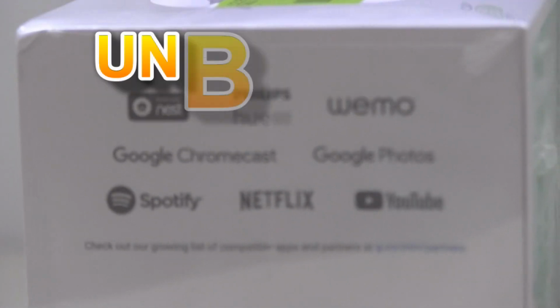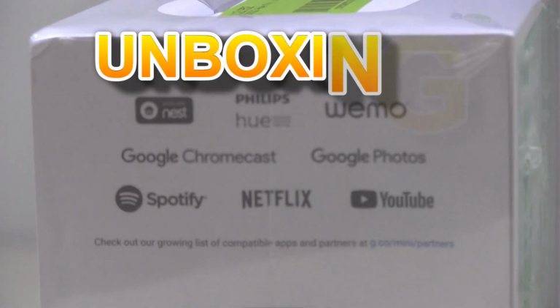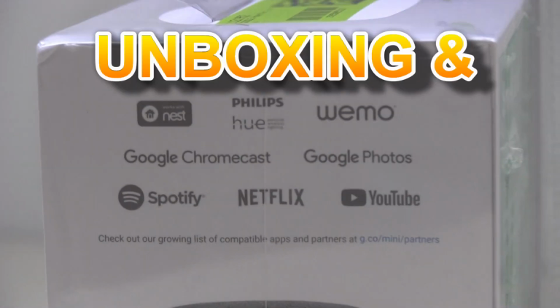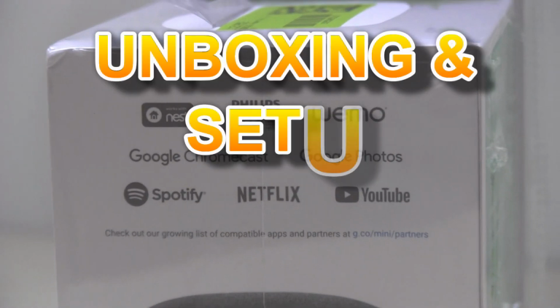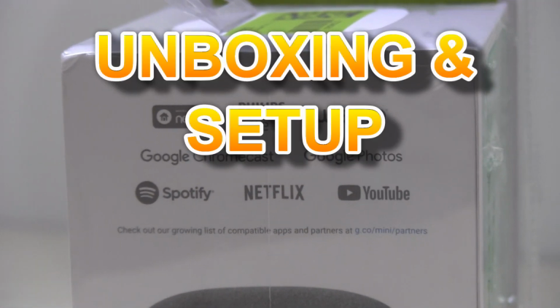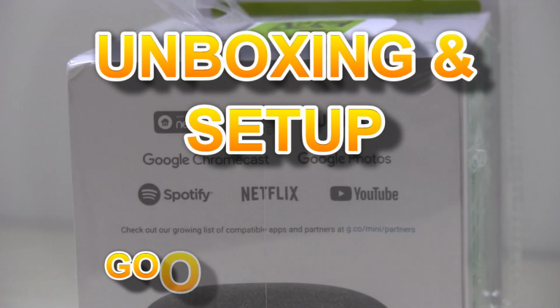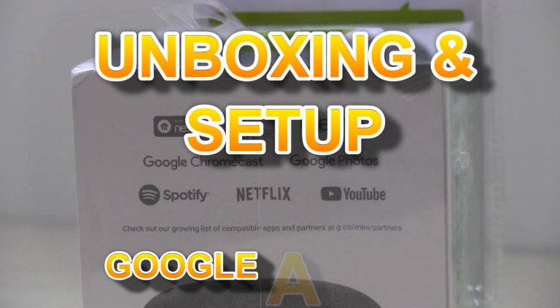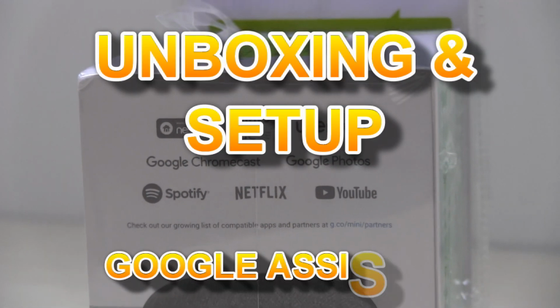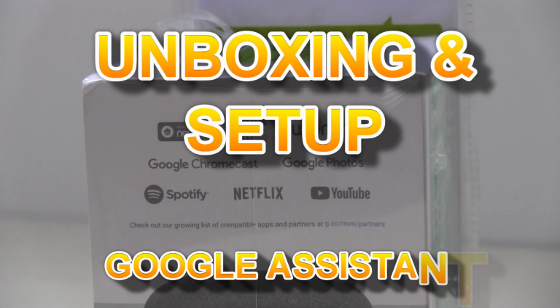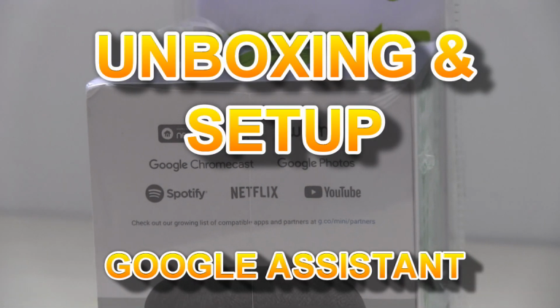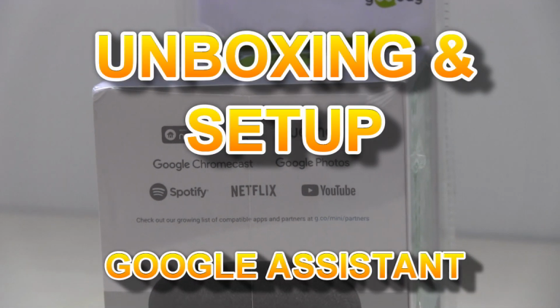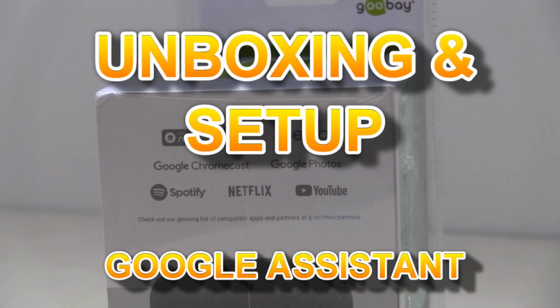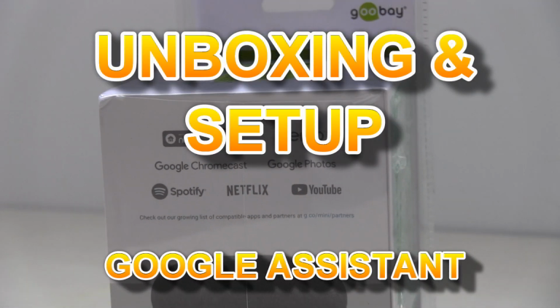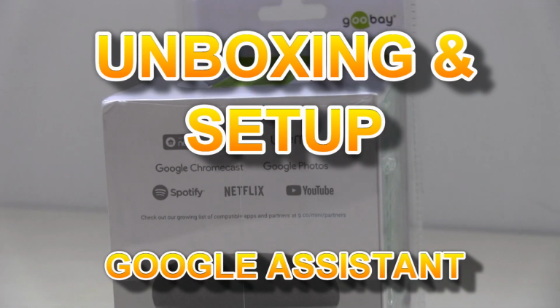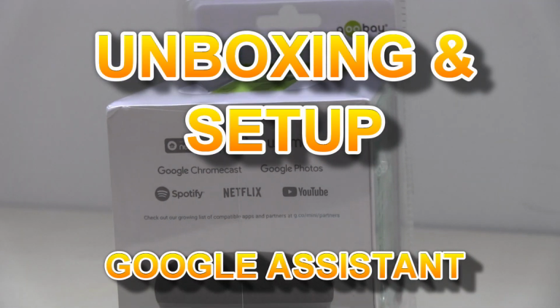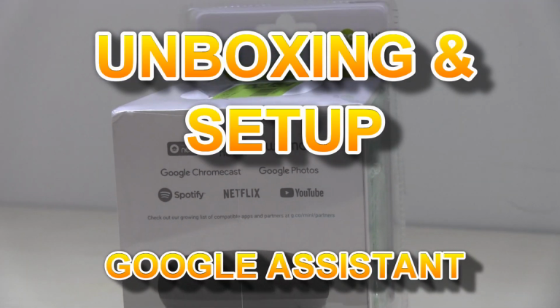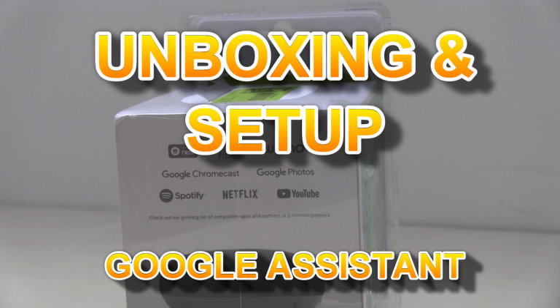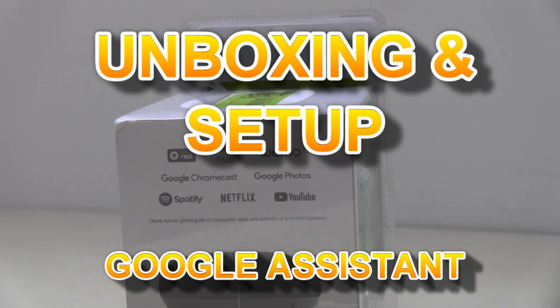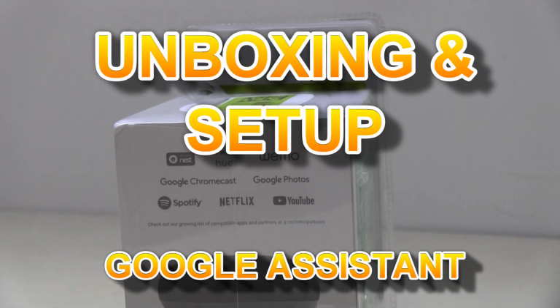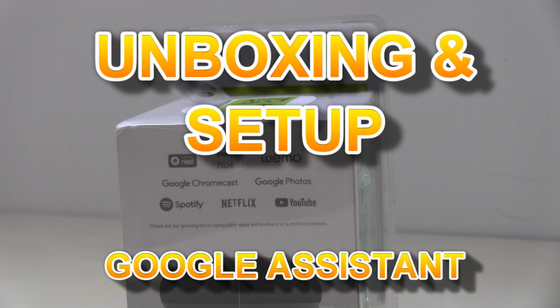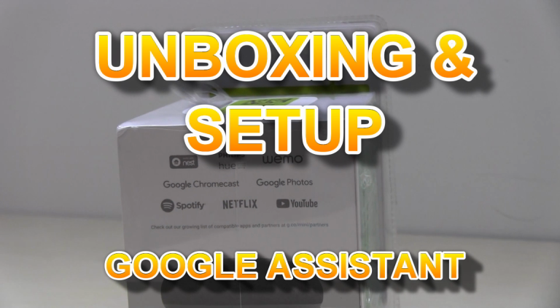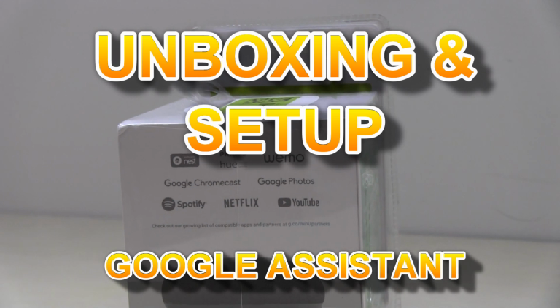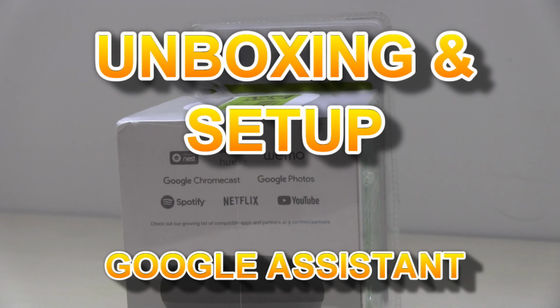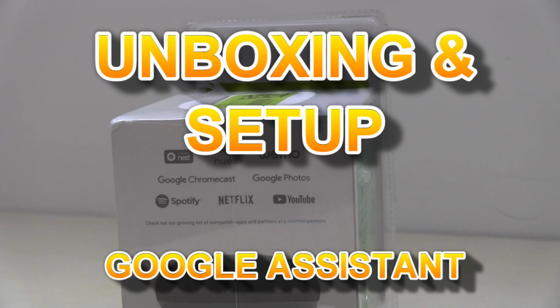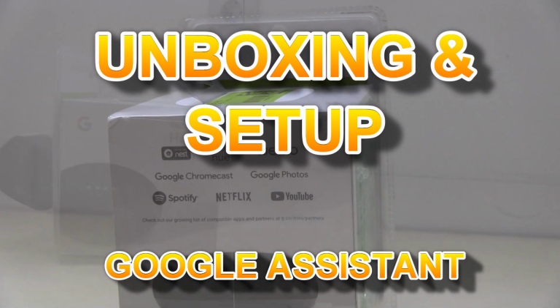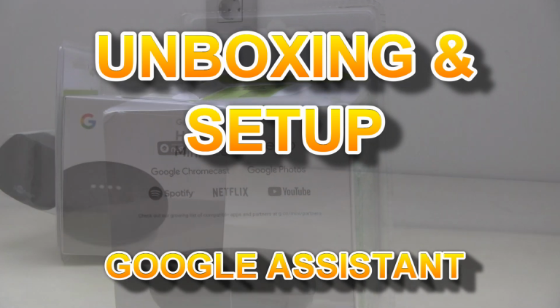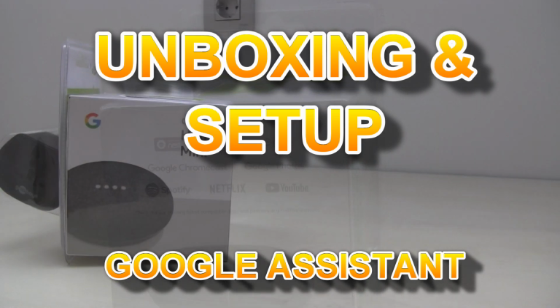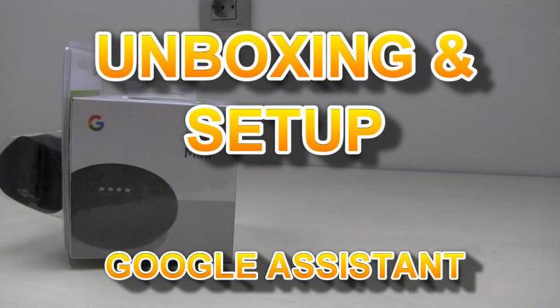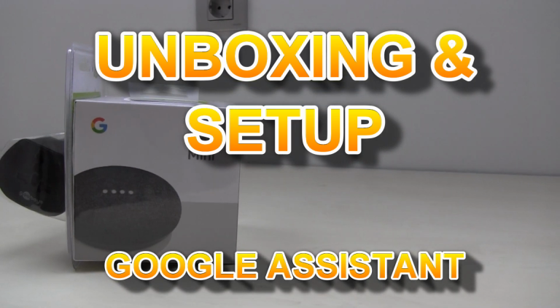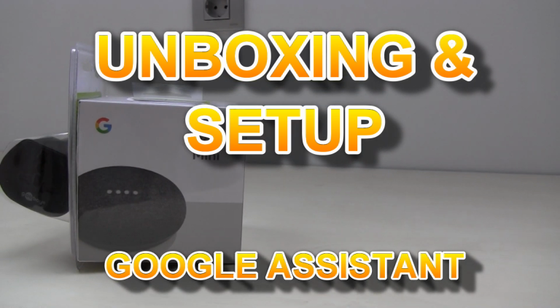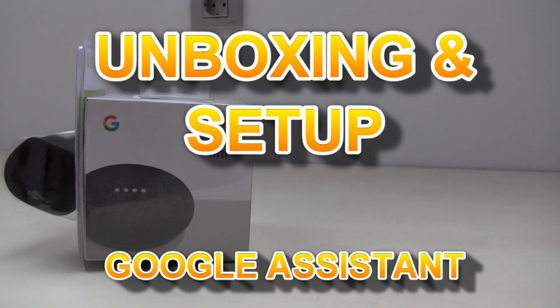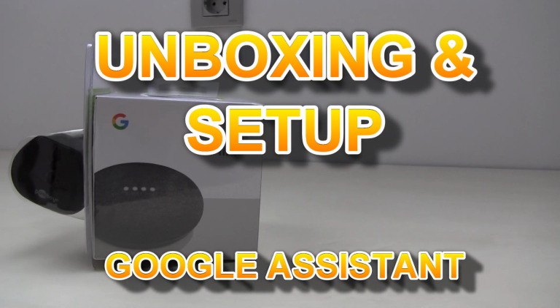Hello, in this video I will check what is in the box of this product.